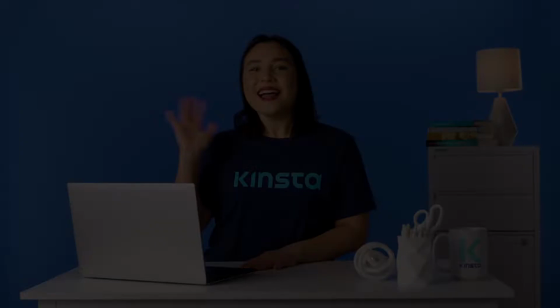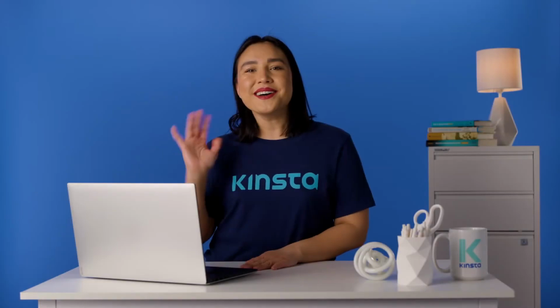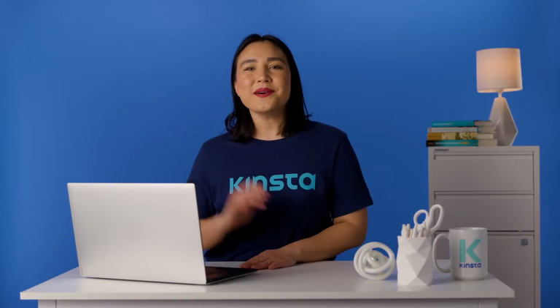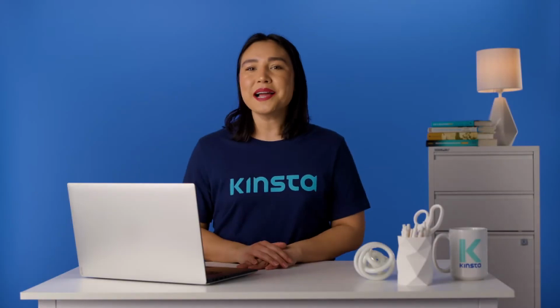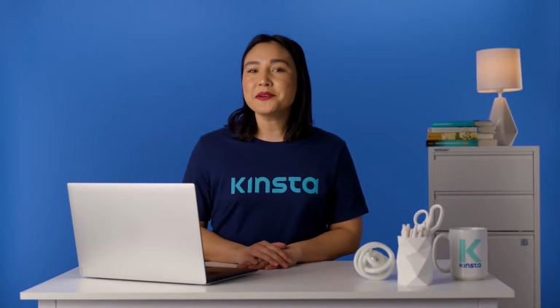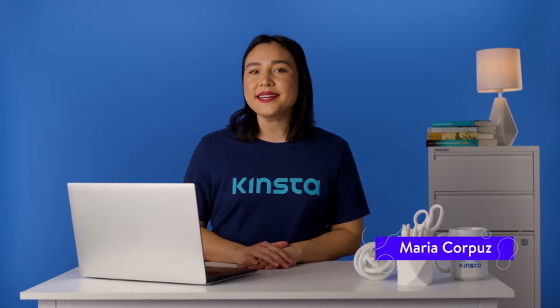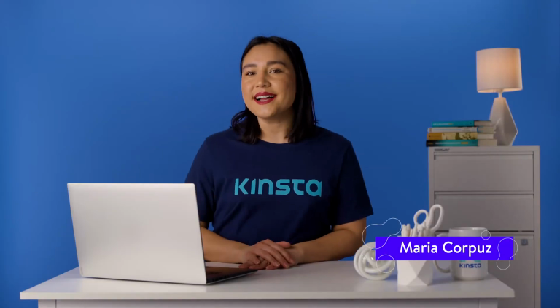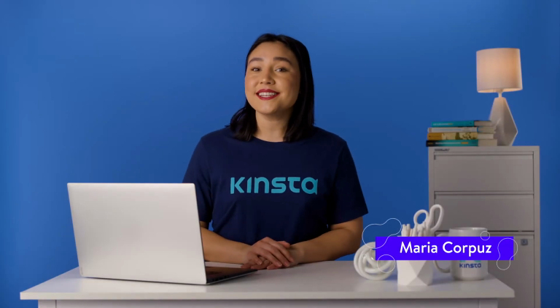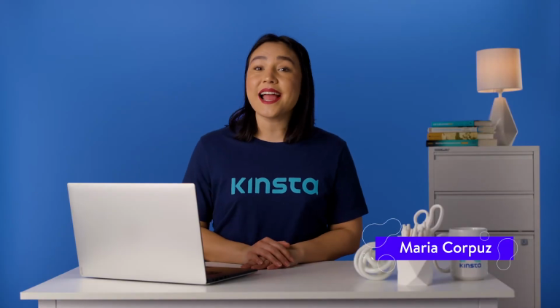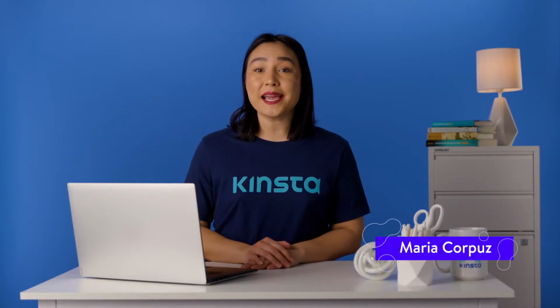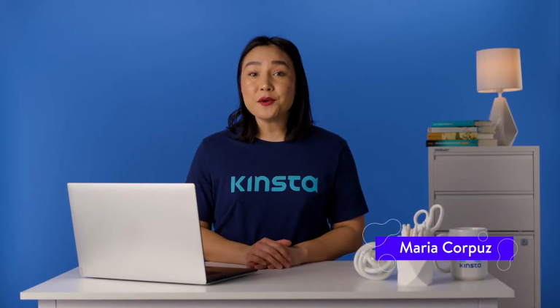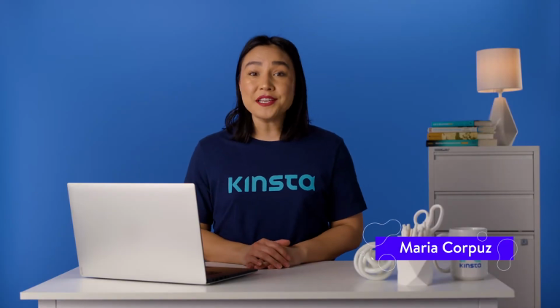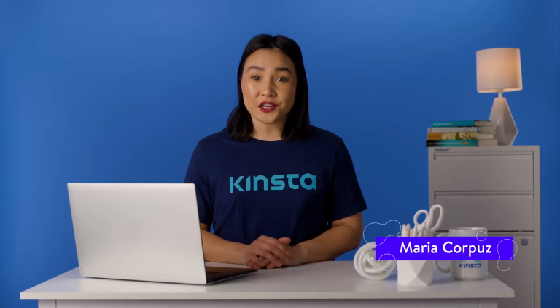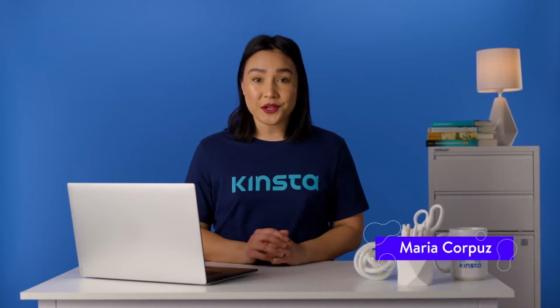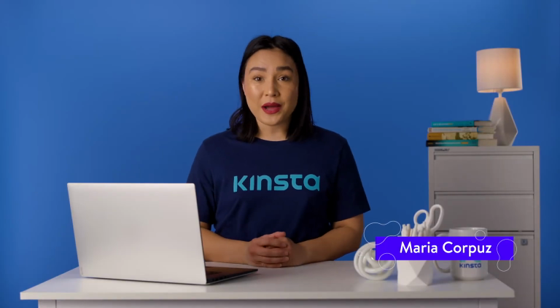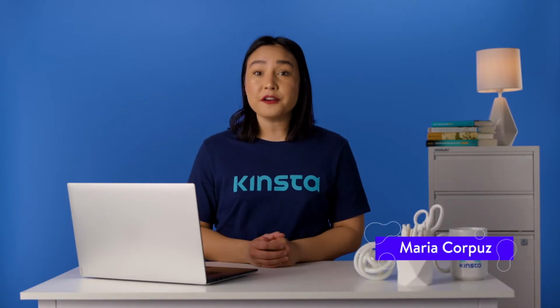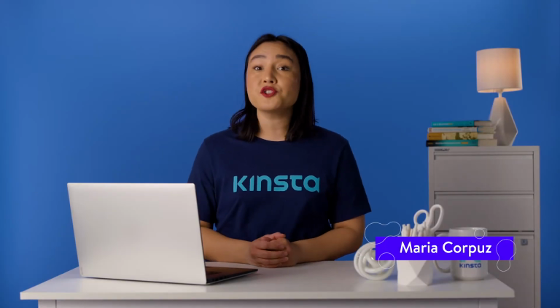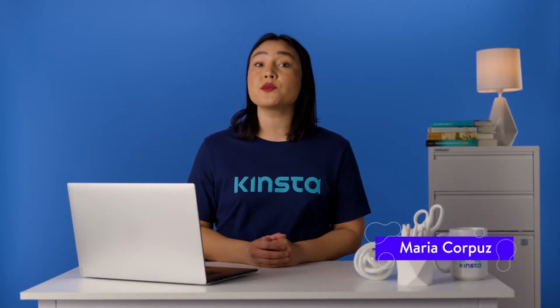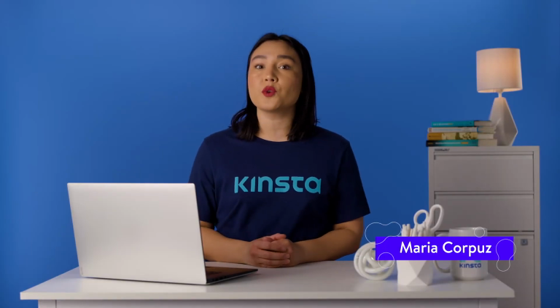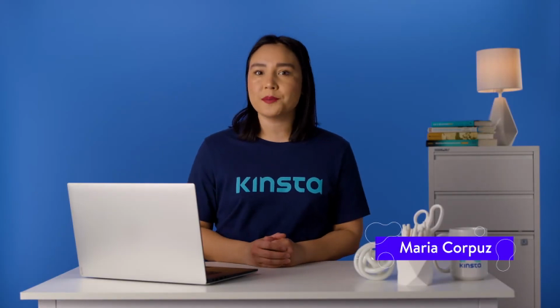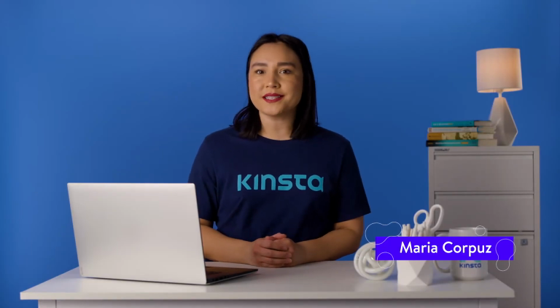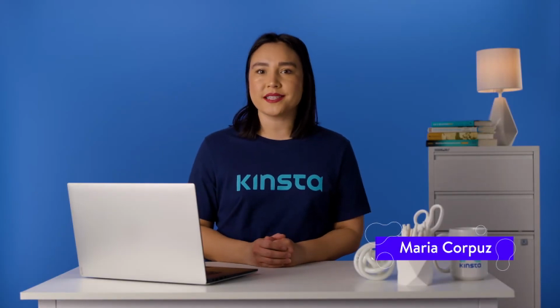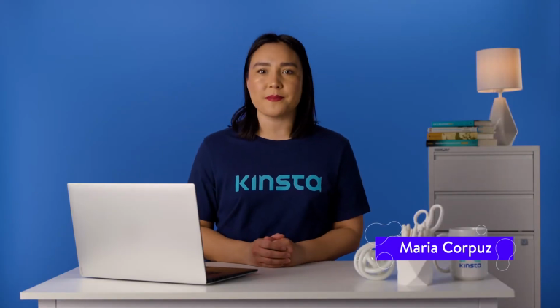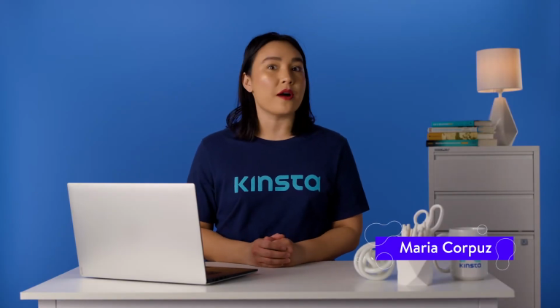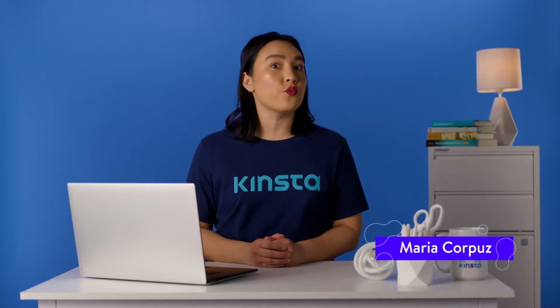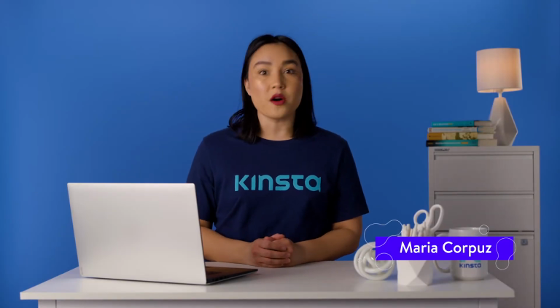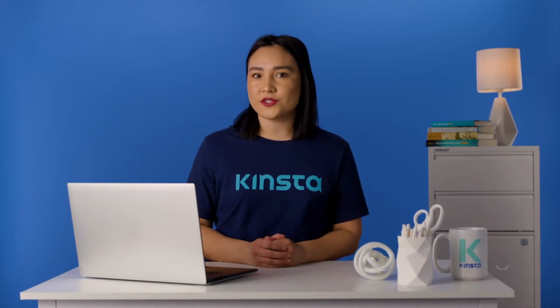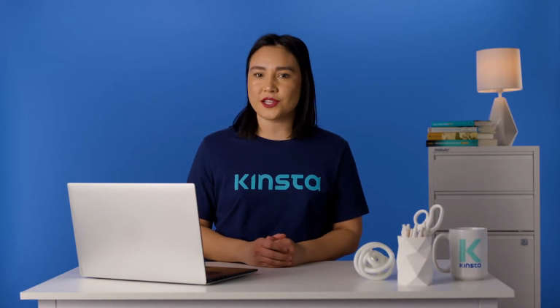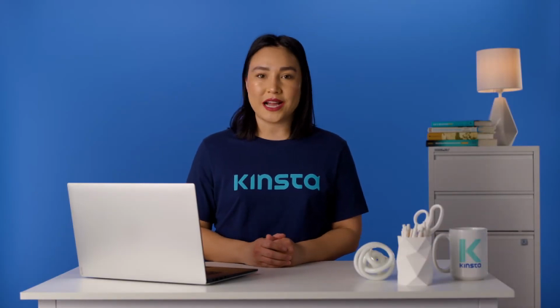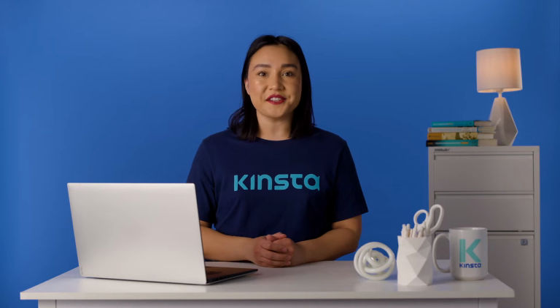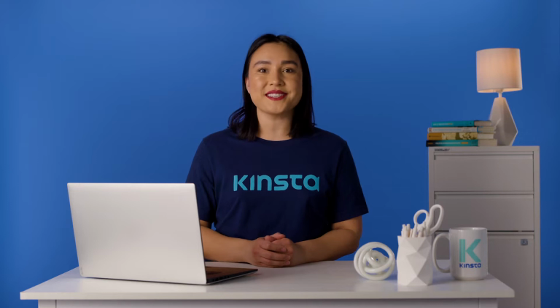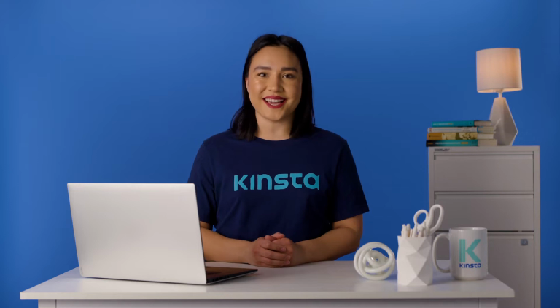Hello, I'm Maria, and today I am going to show you how to choose a WordPress theme that won't slow down your site.